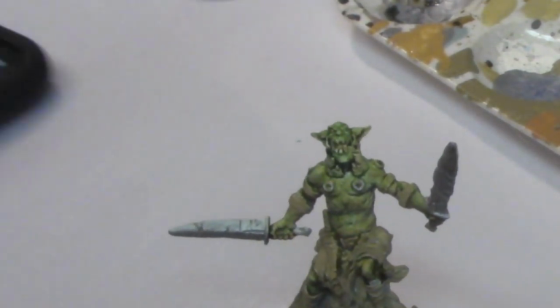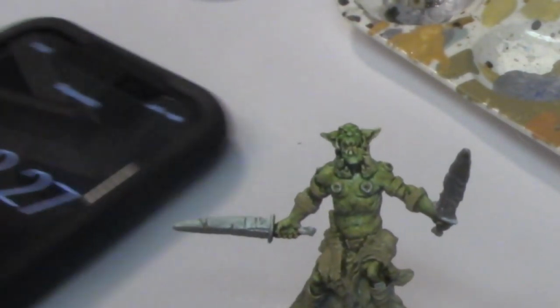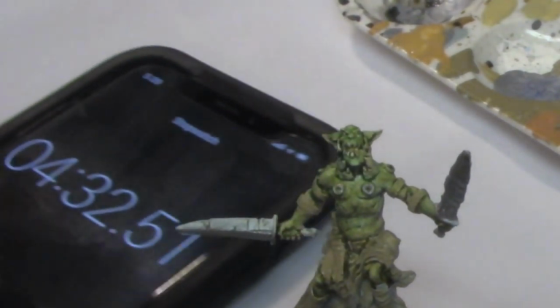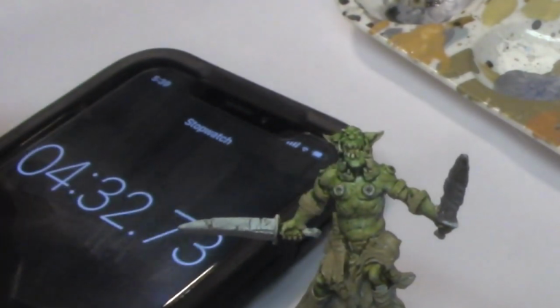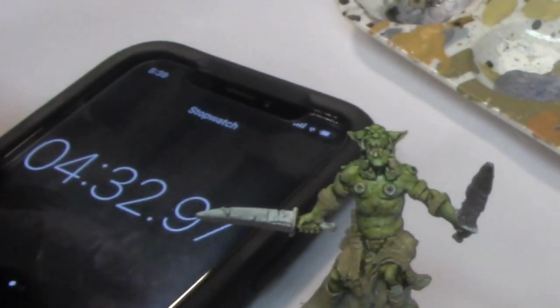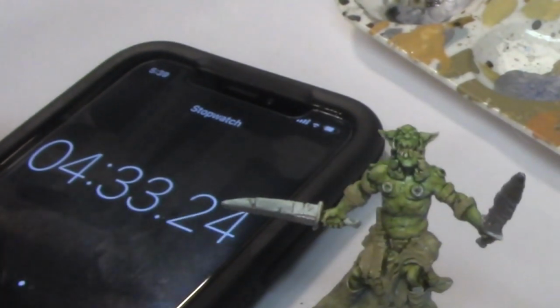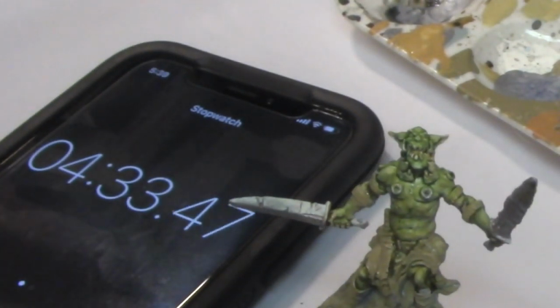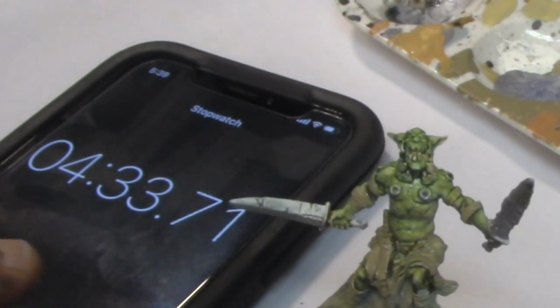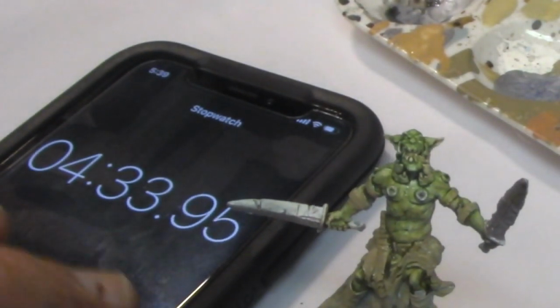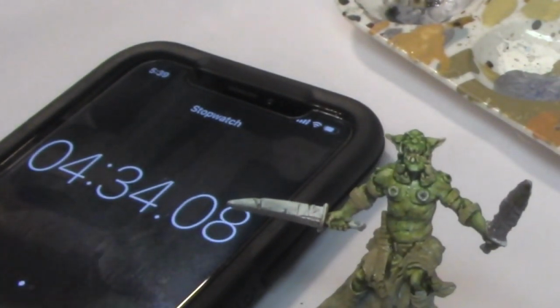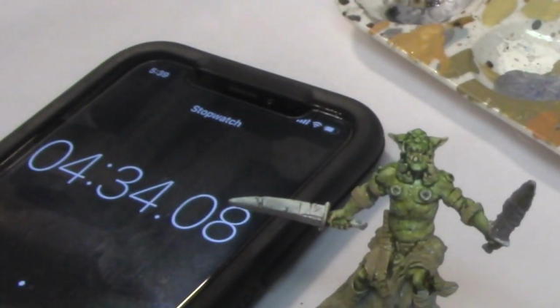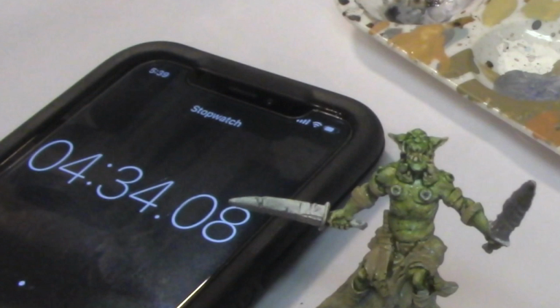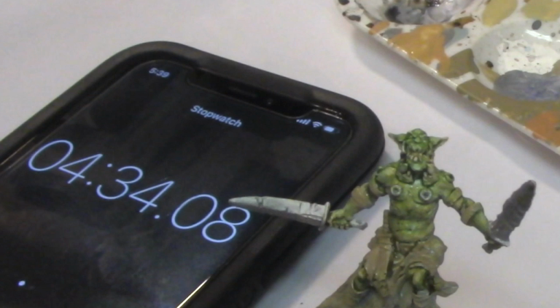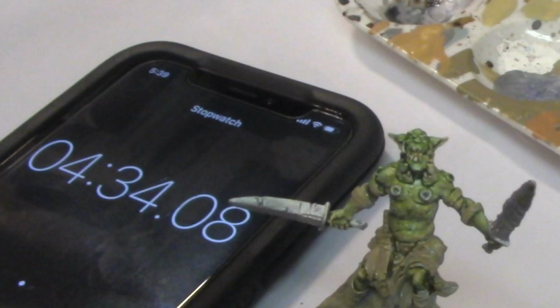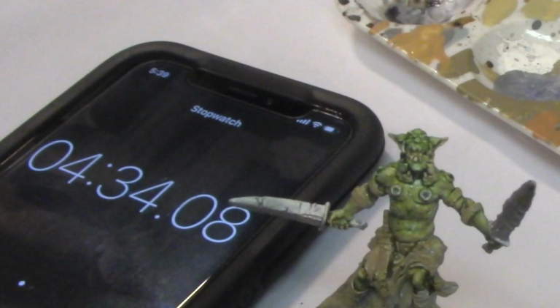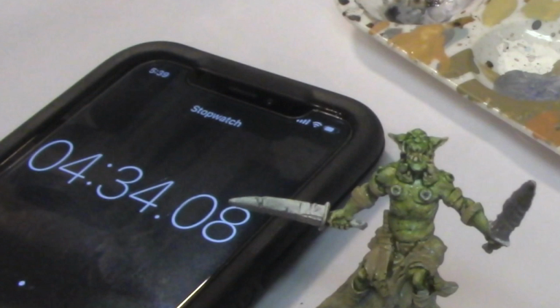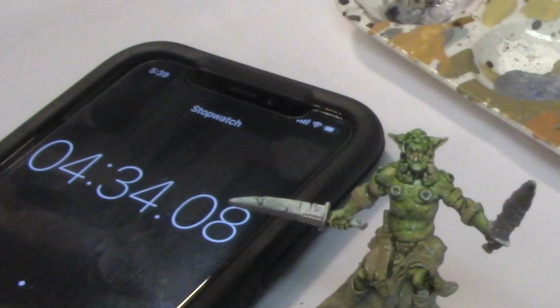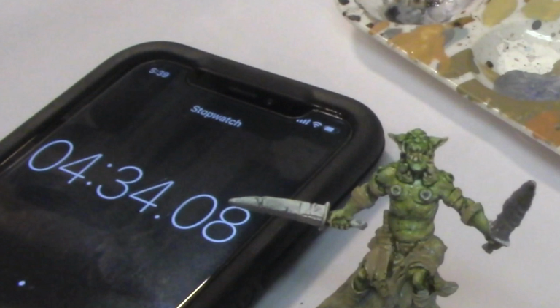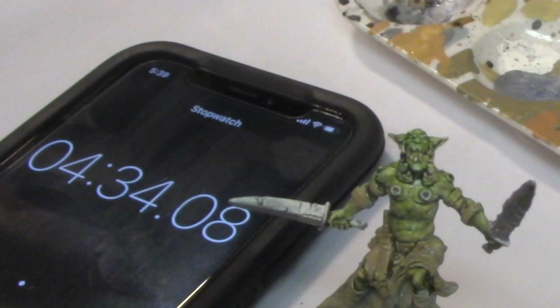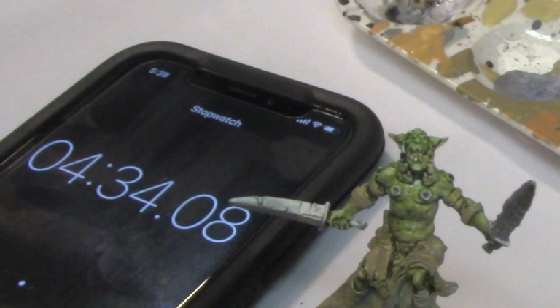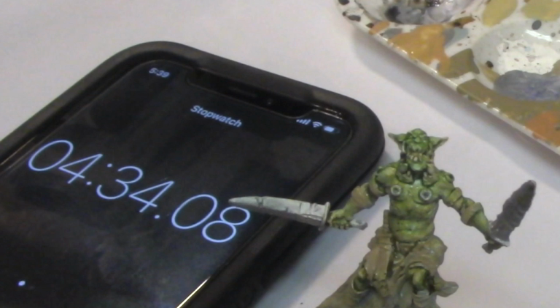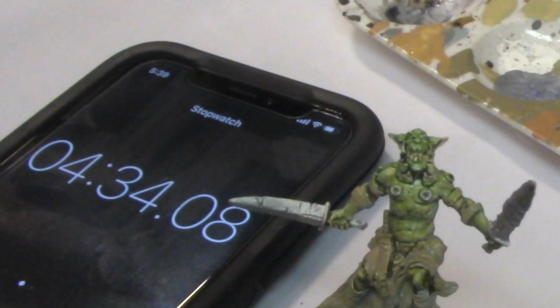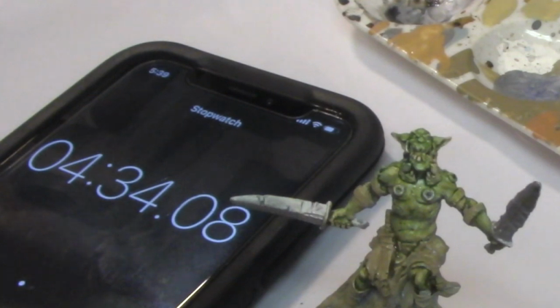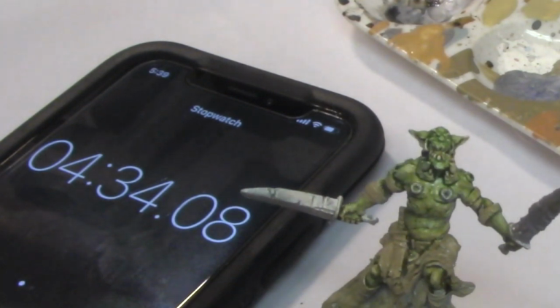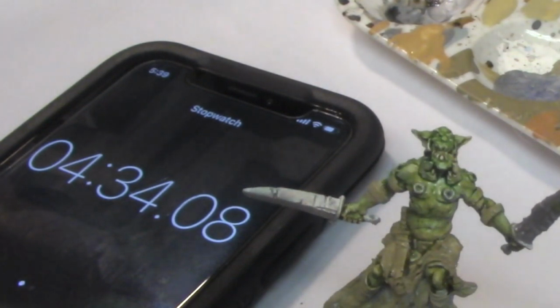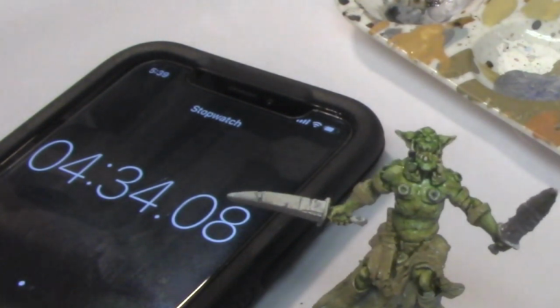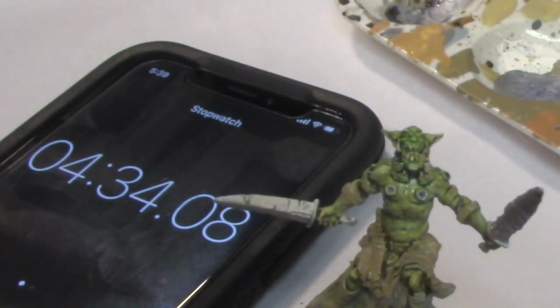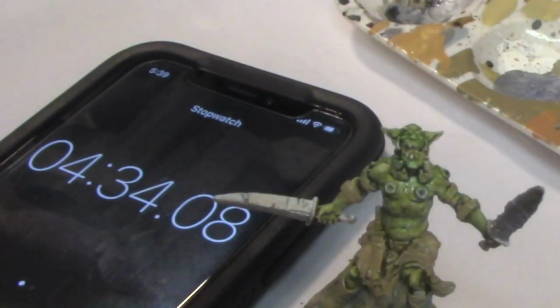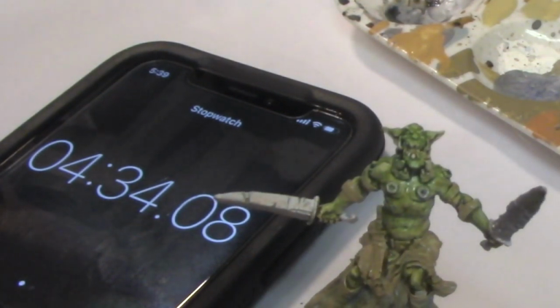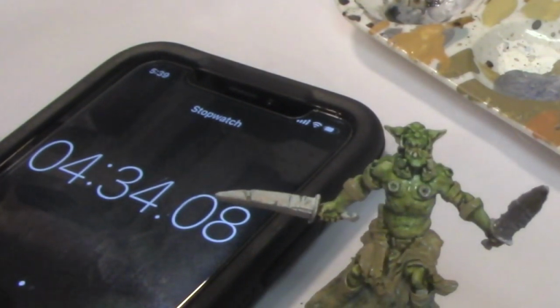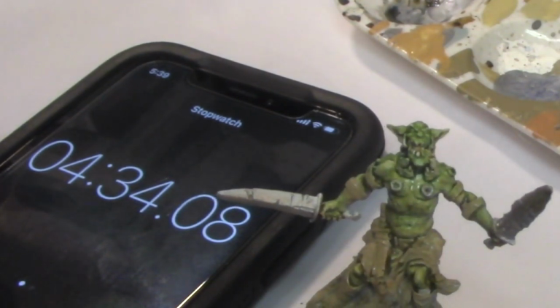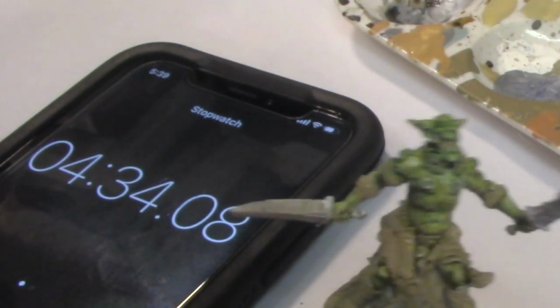We clock in at 4 minutes 34 seconds, which means the pair of us could paint 20 models every 45 minutes.